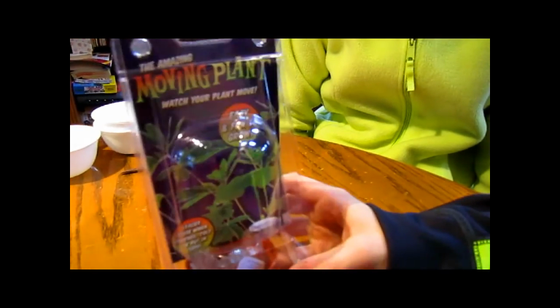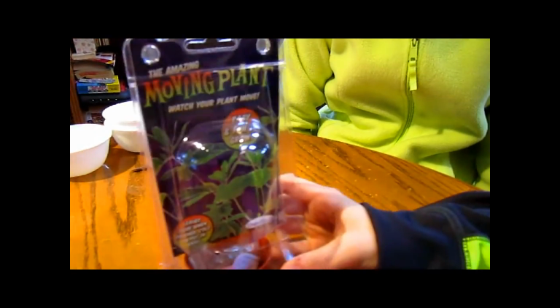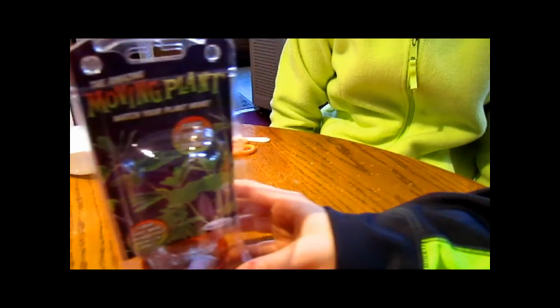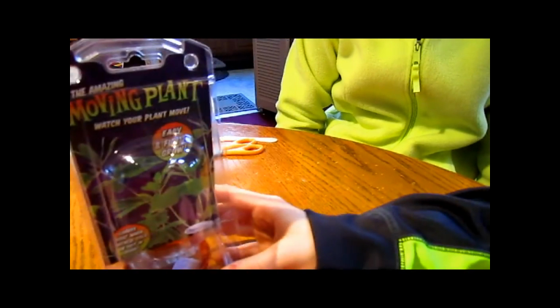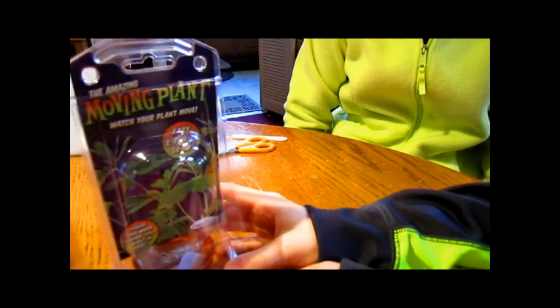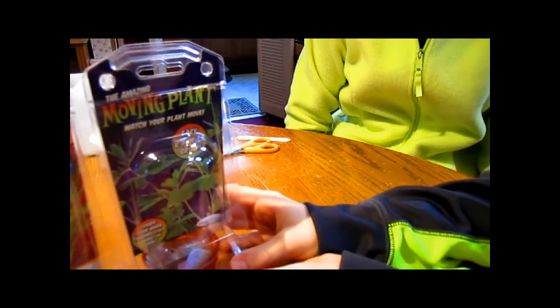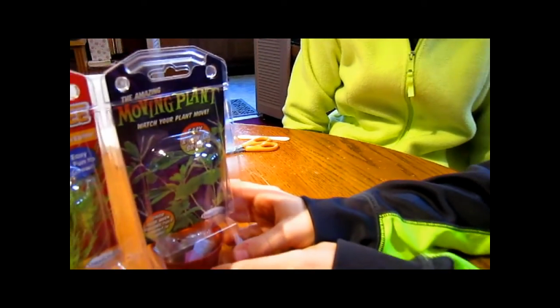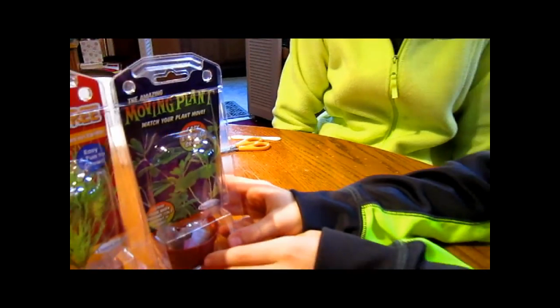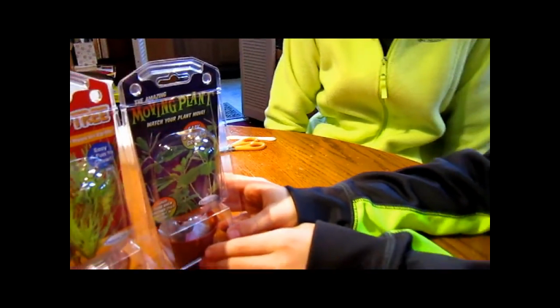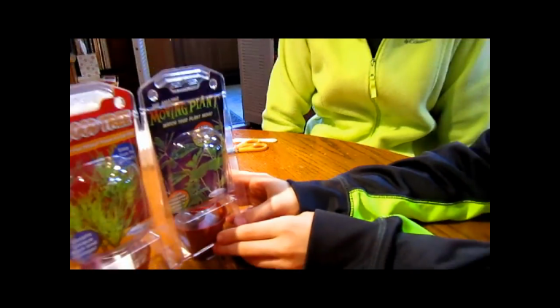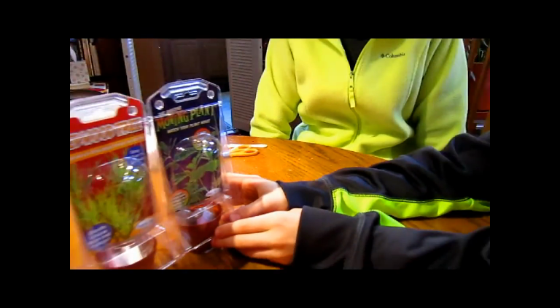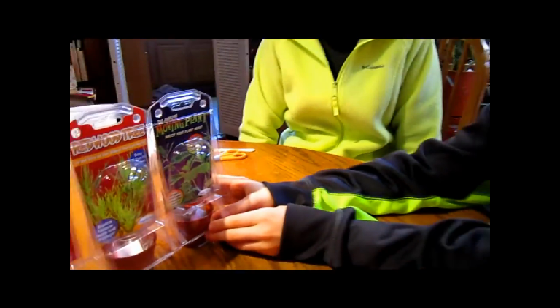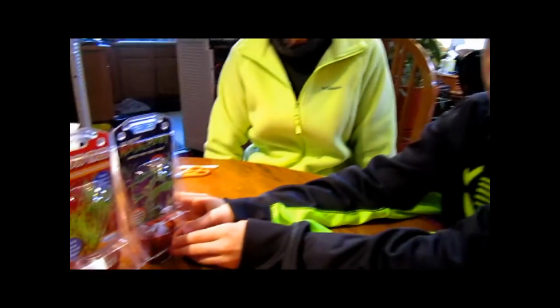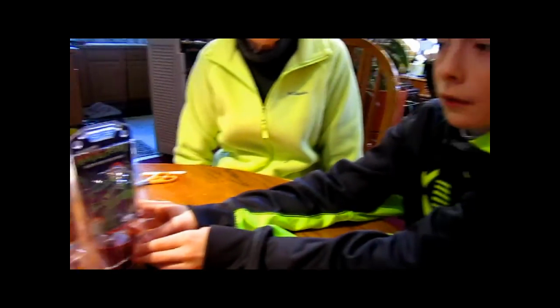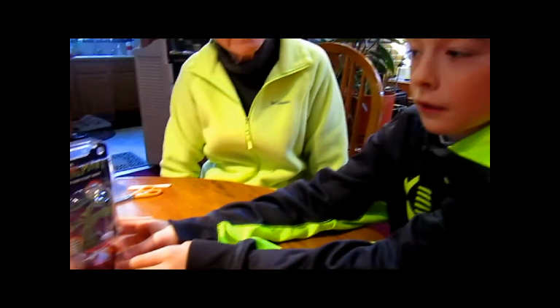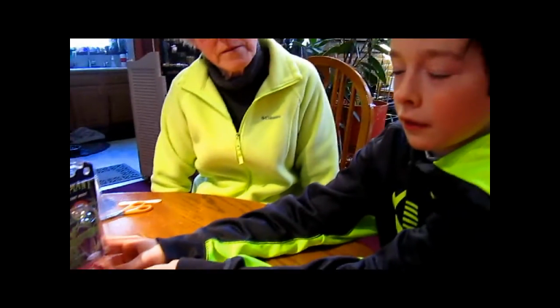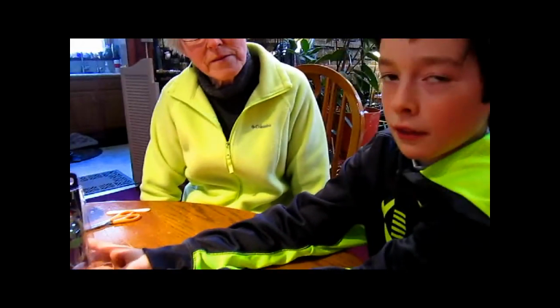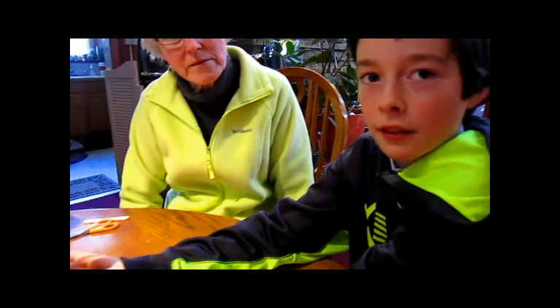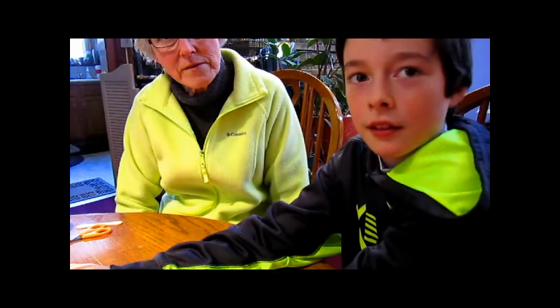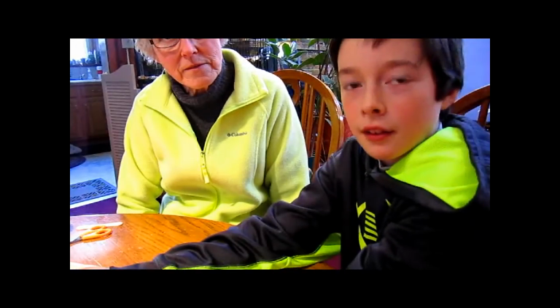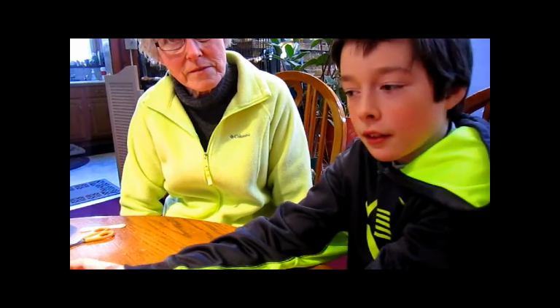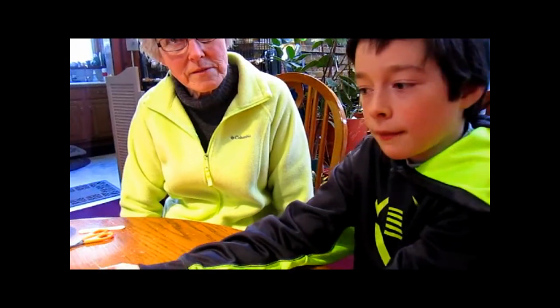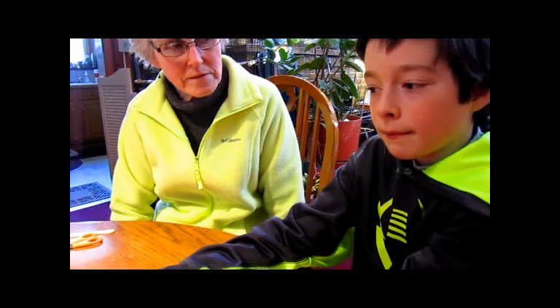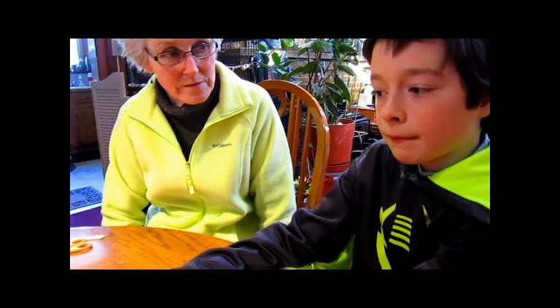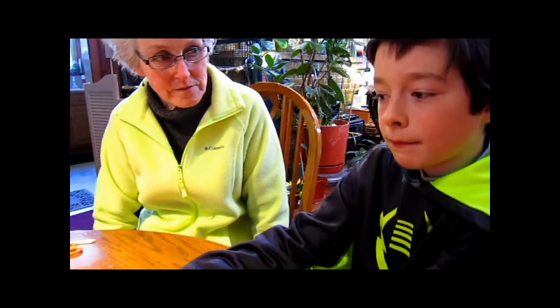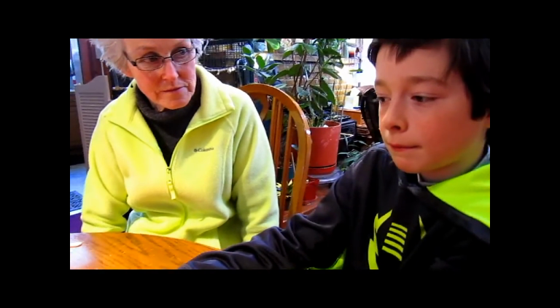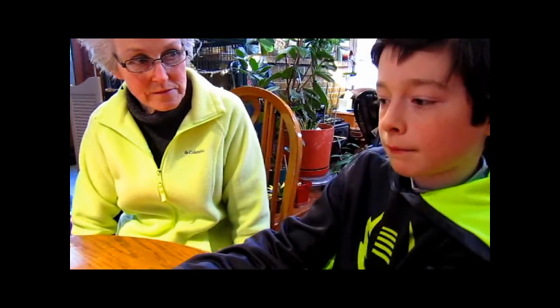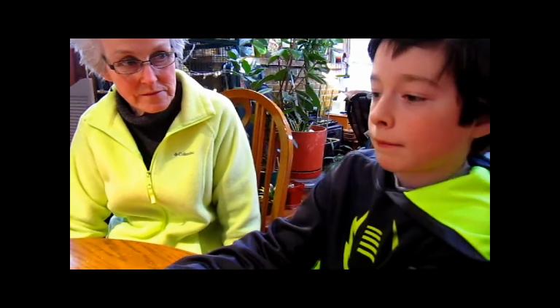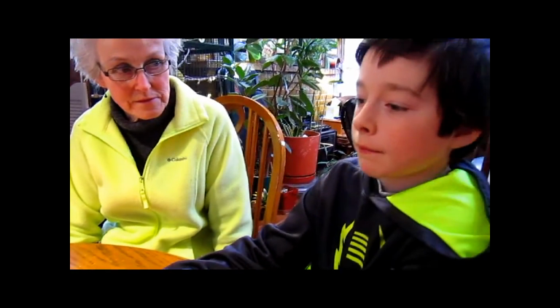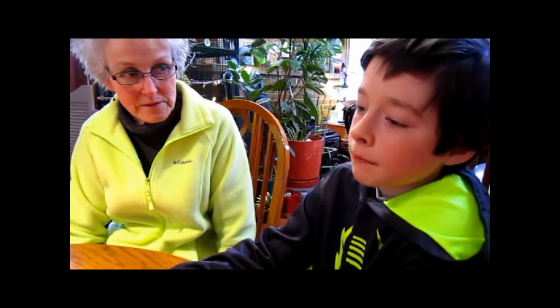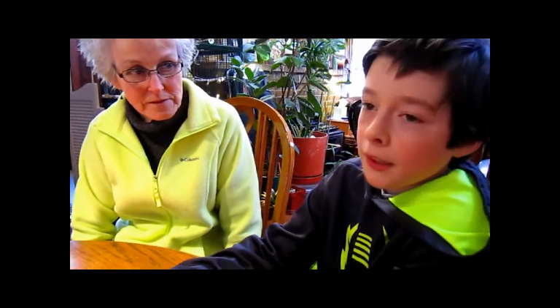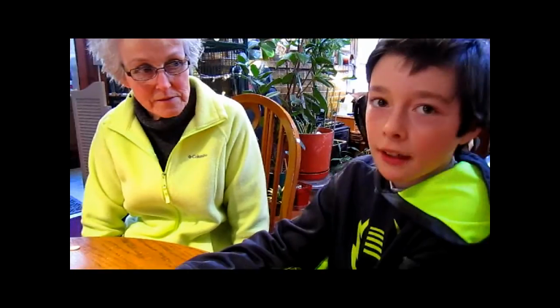Now when you say moving plants, is that the plant that when you touch it, the leaves all kind of close up? Yeah.